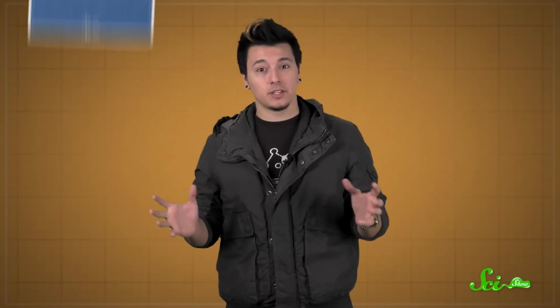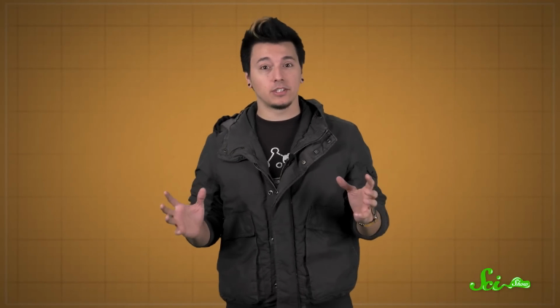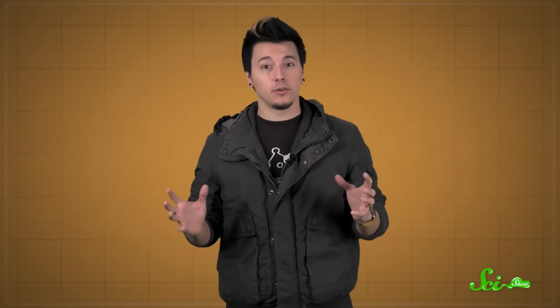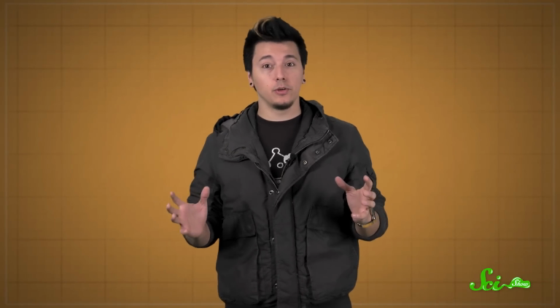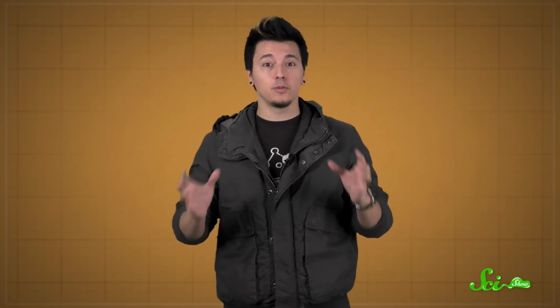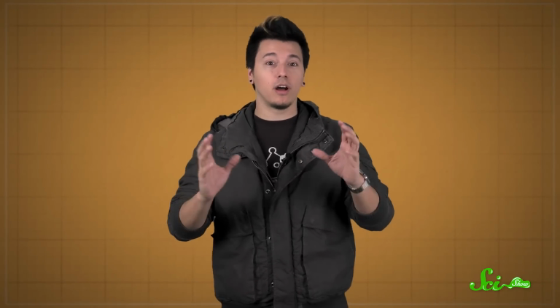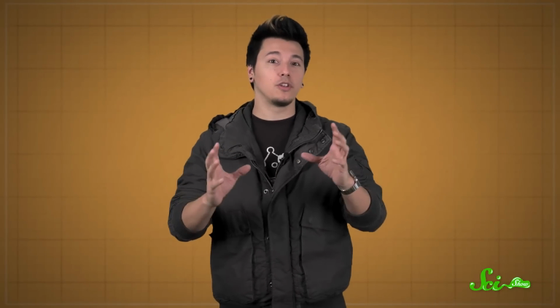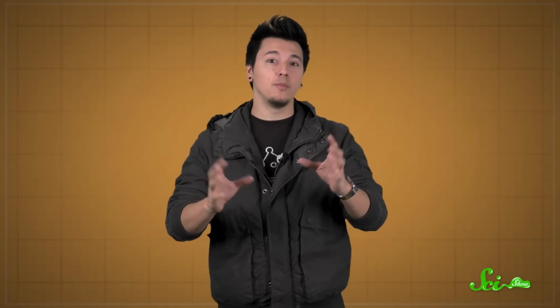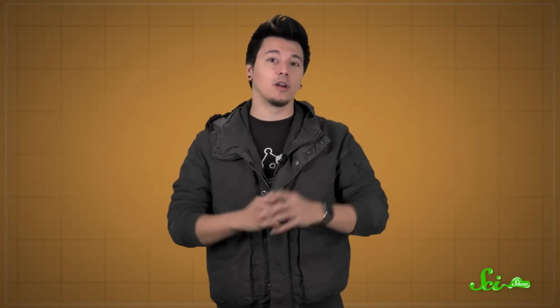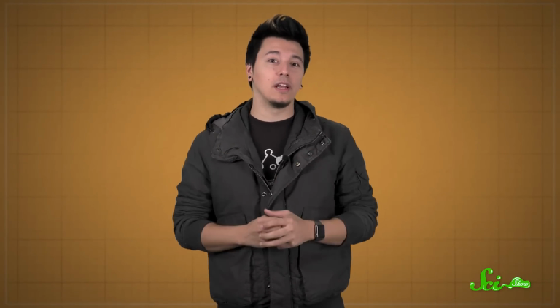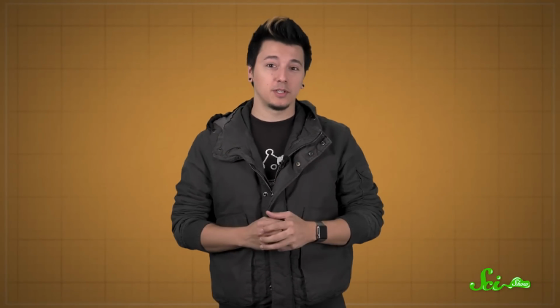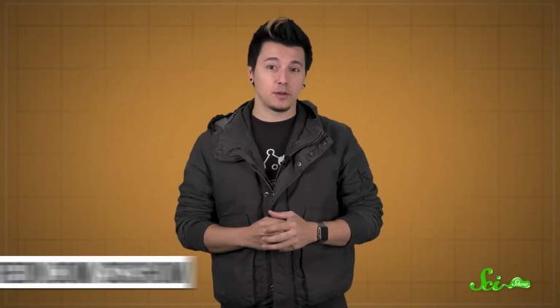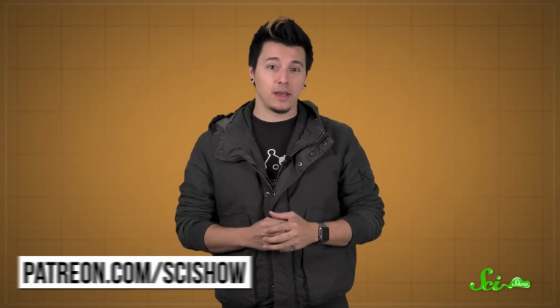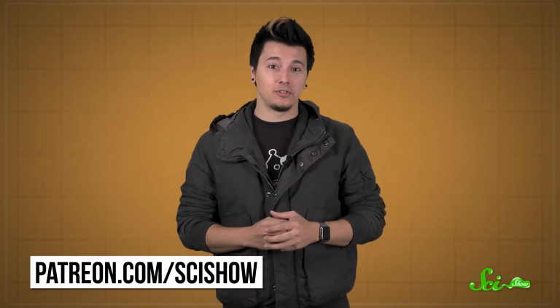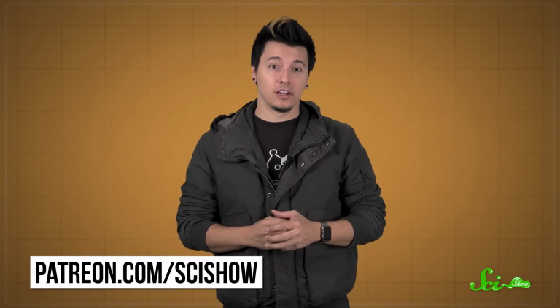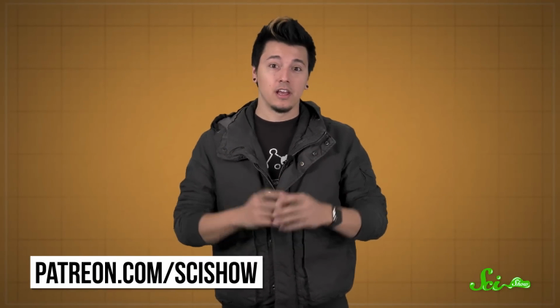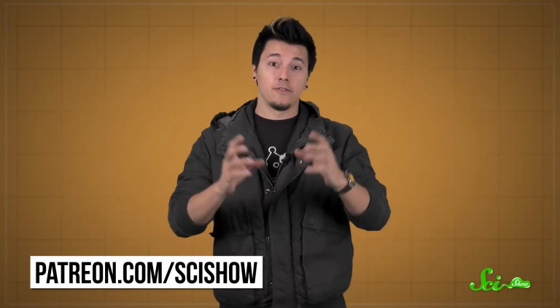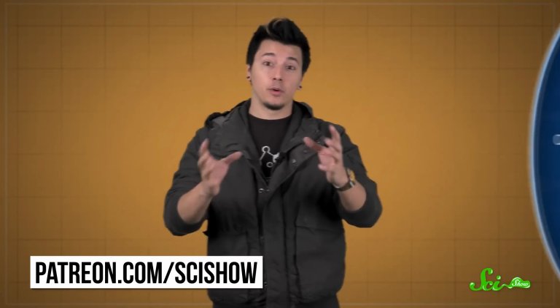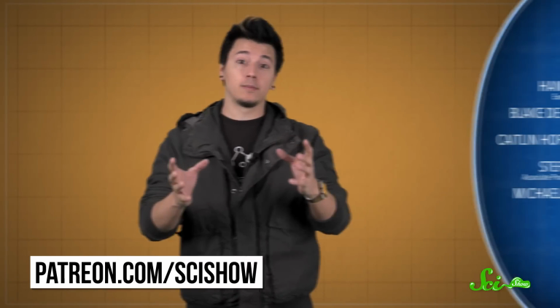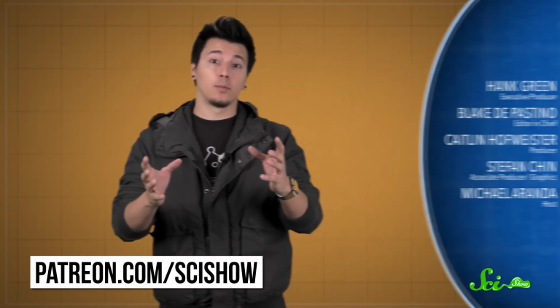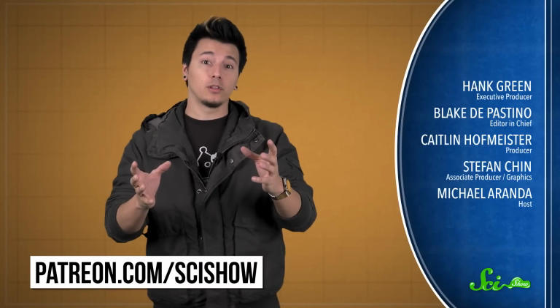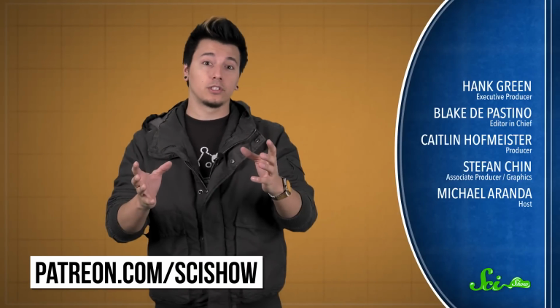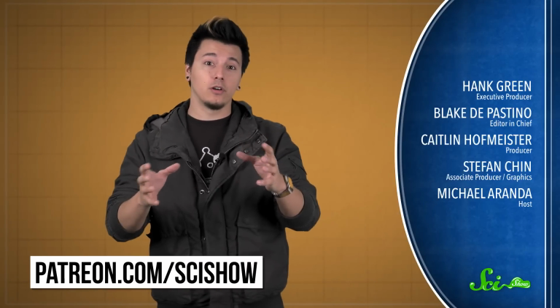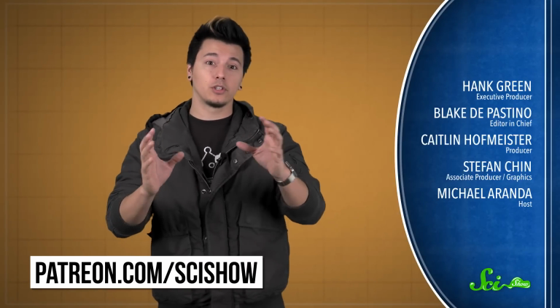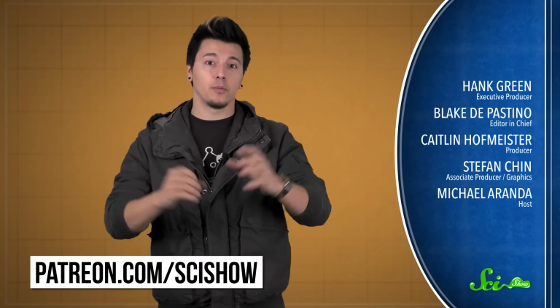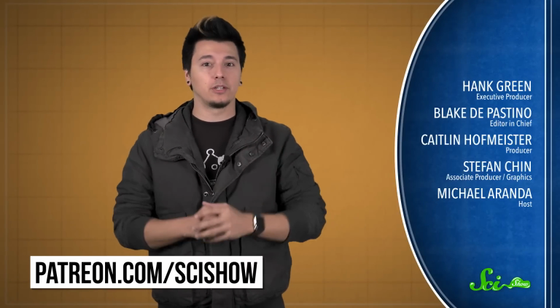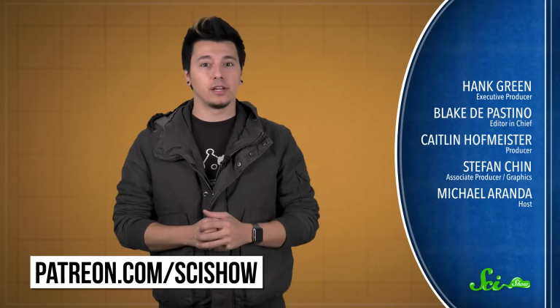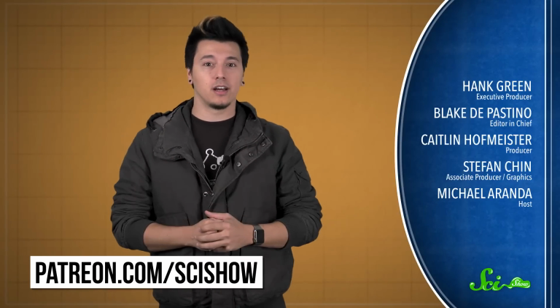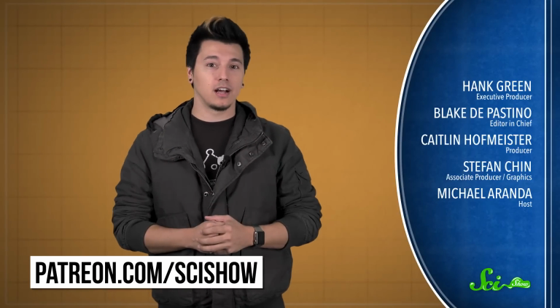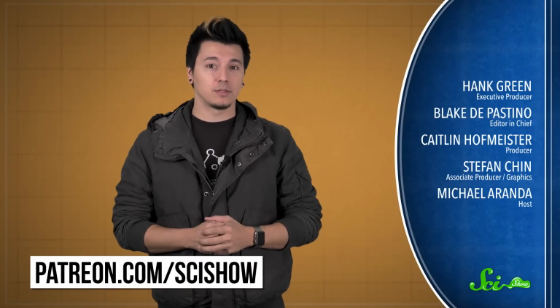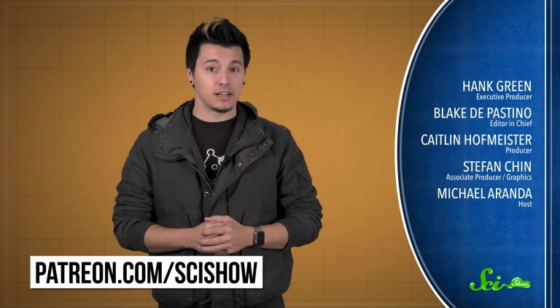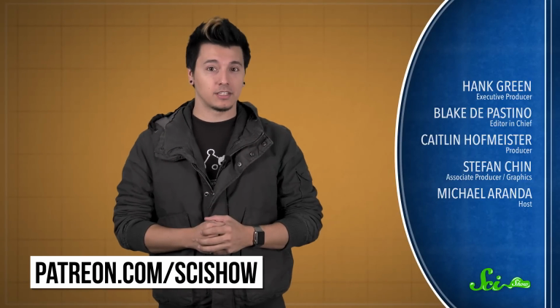Thanks for watching this episode of SciShow News, brought to you by our patrons on Patreon. If you want to help support the show, just go to patreon.com/scishow.